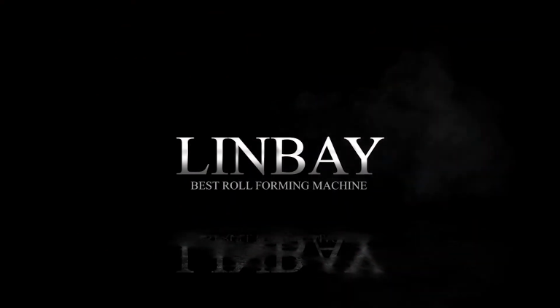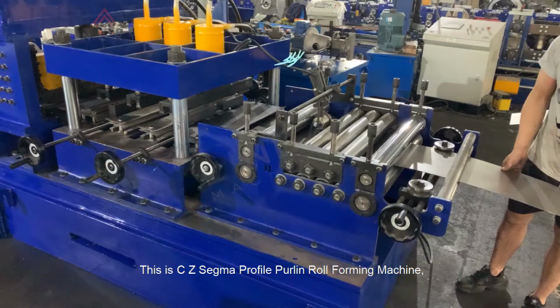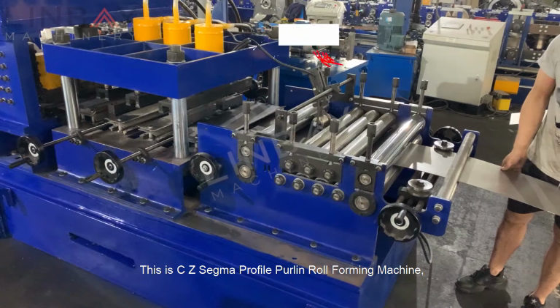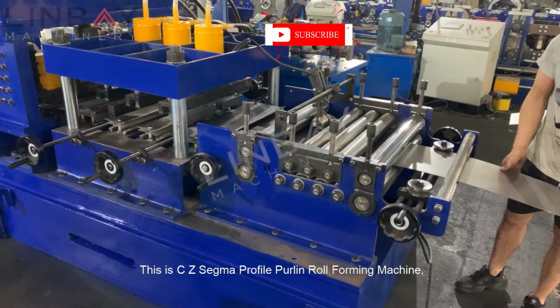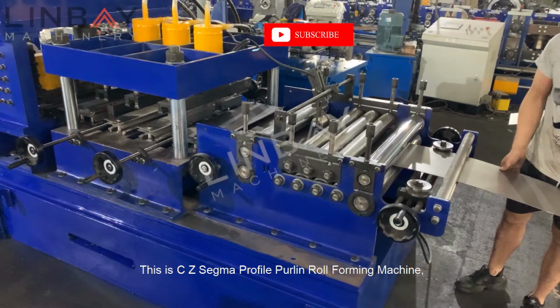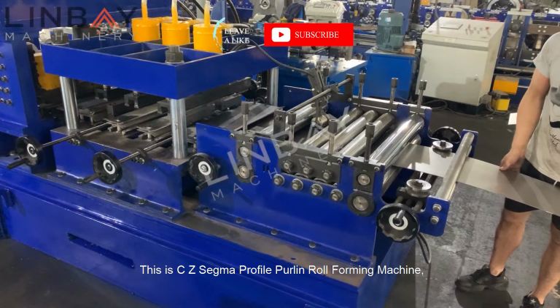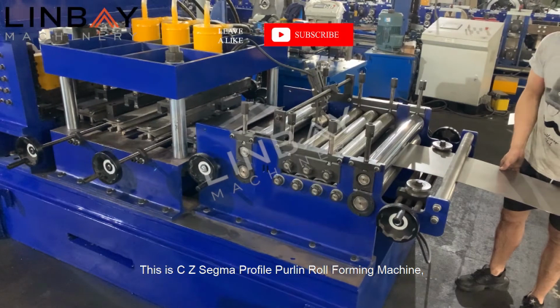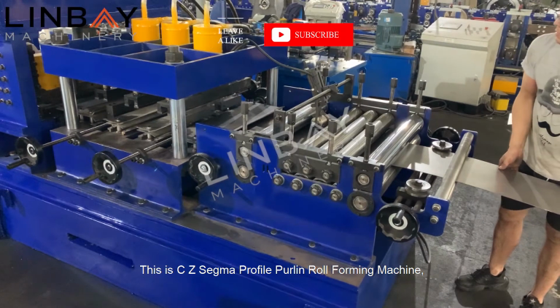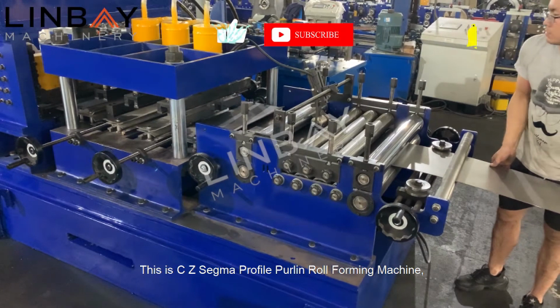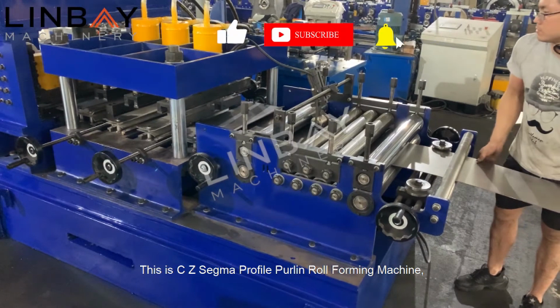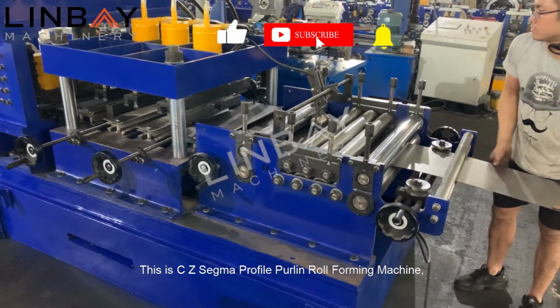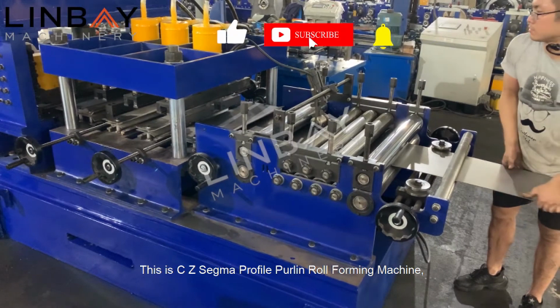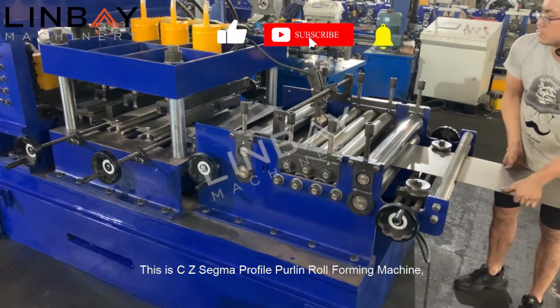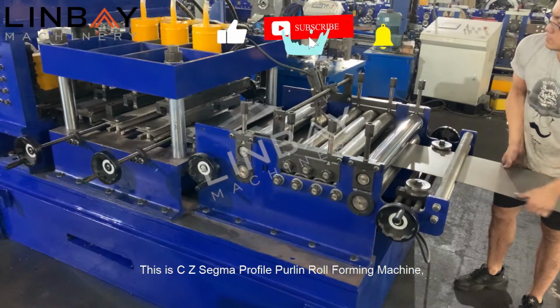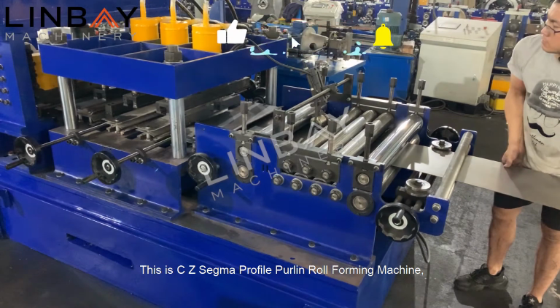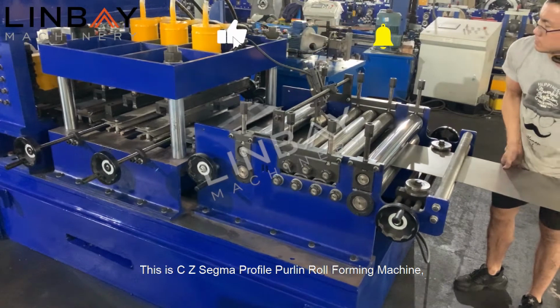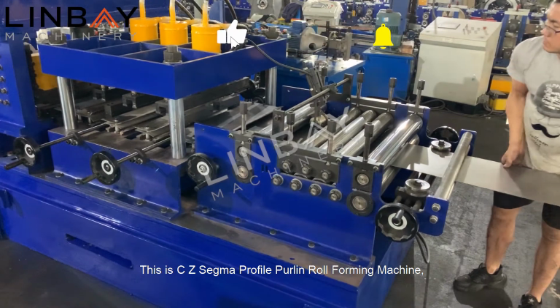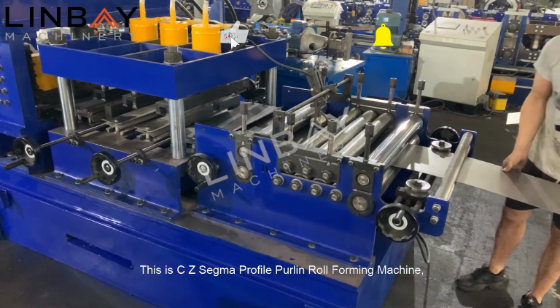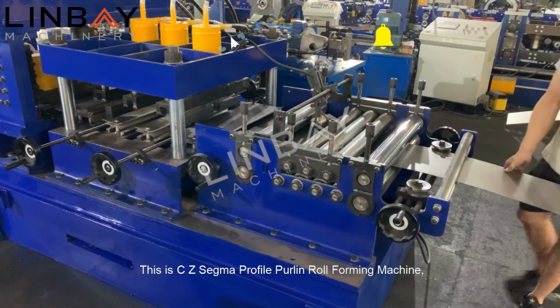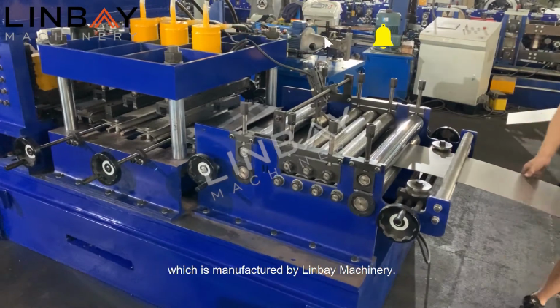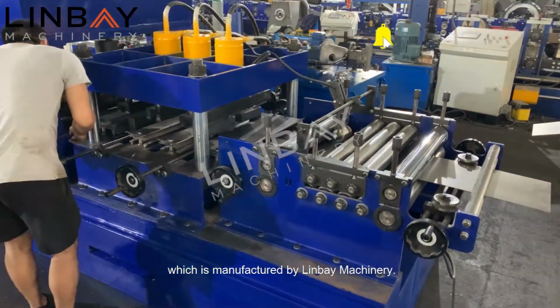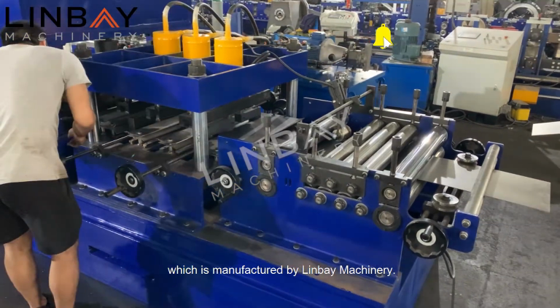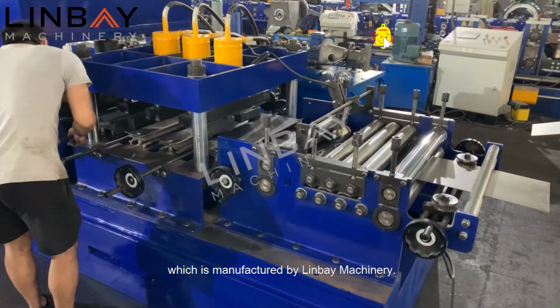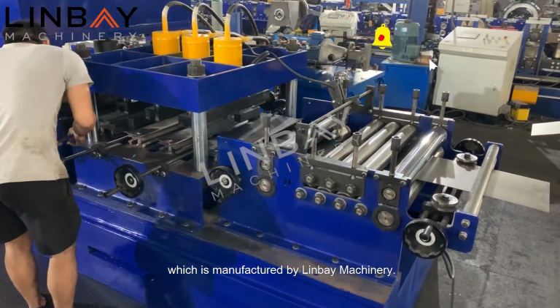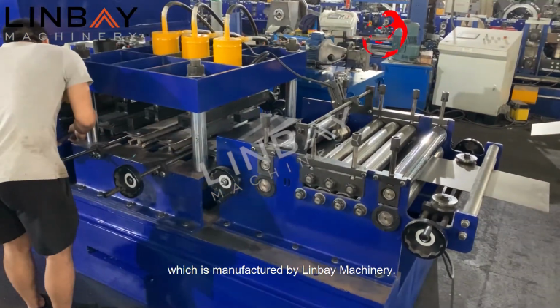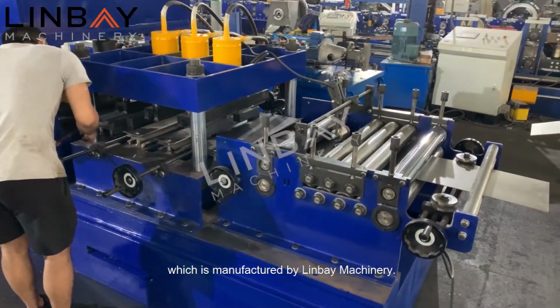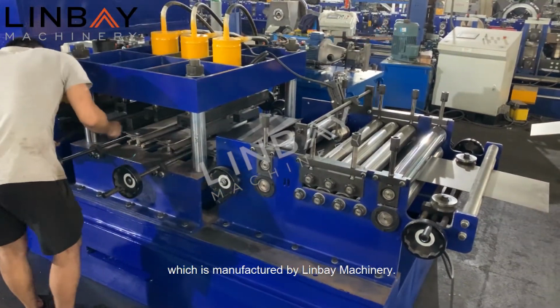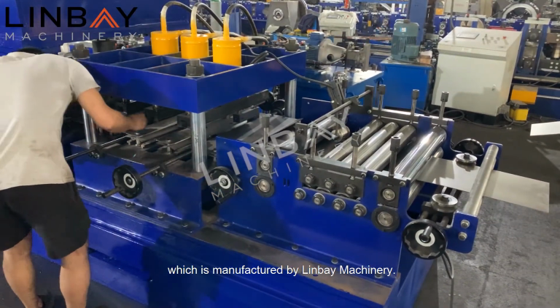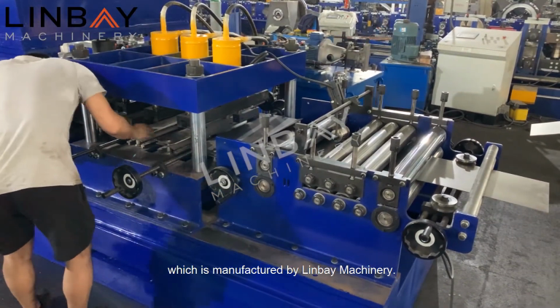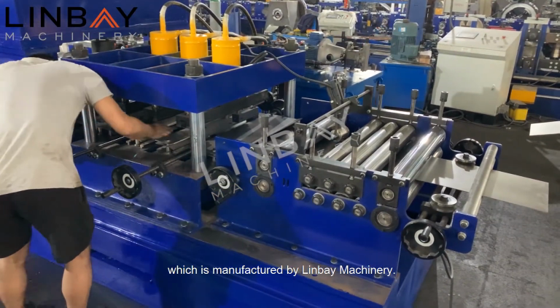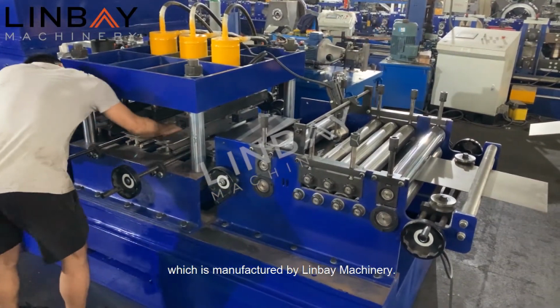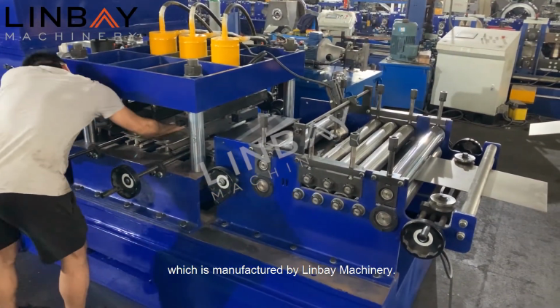This is a CZ-Sigma Profile Purlin Roll Forming Machine, which is manufactured by Linbei Machinery.